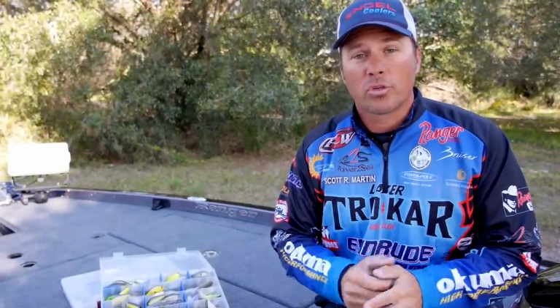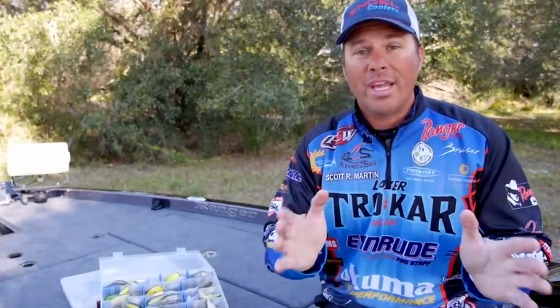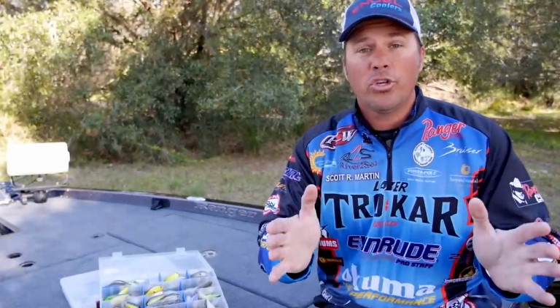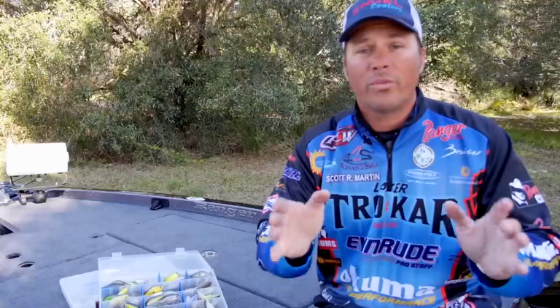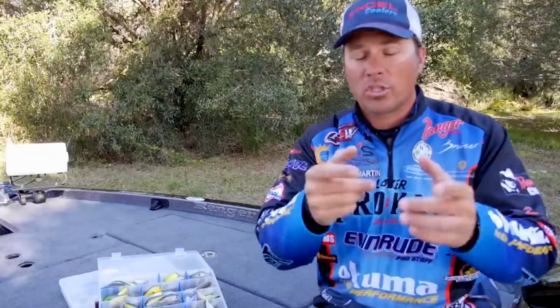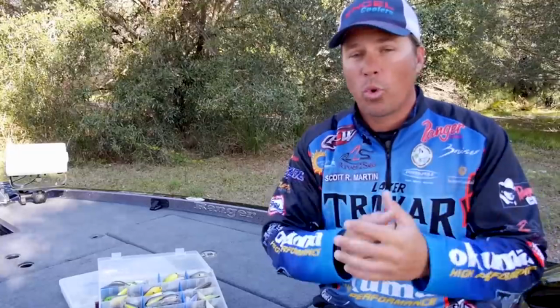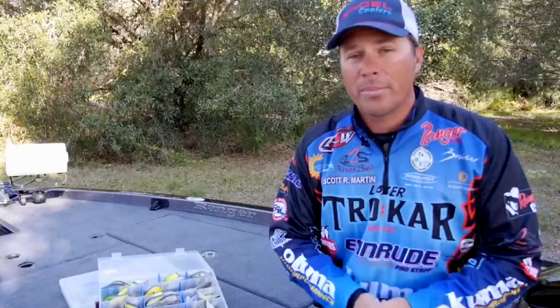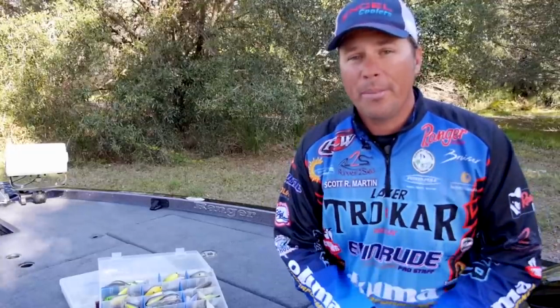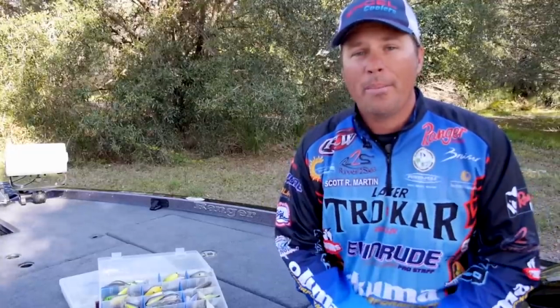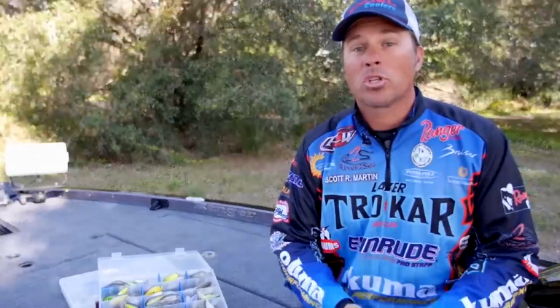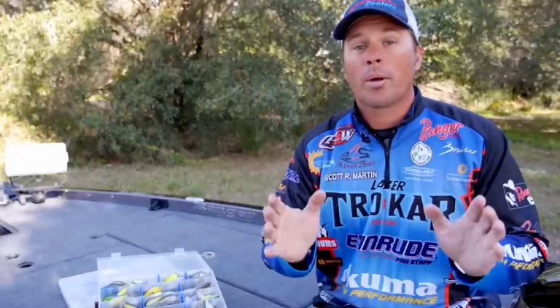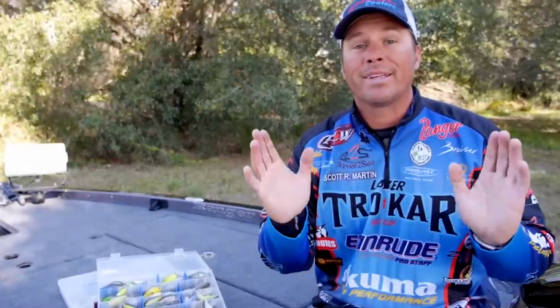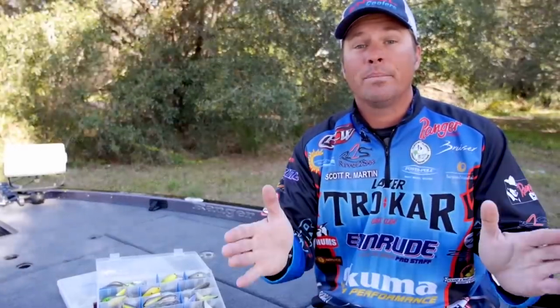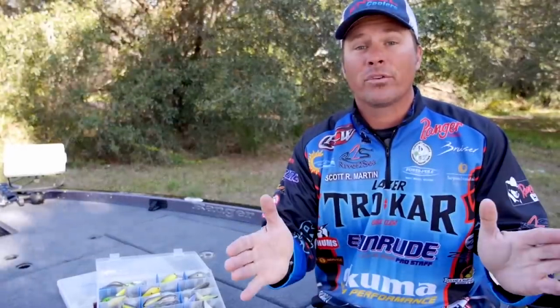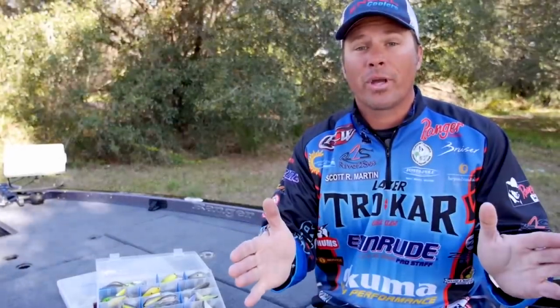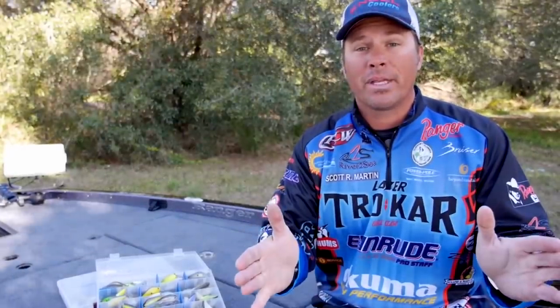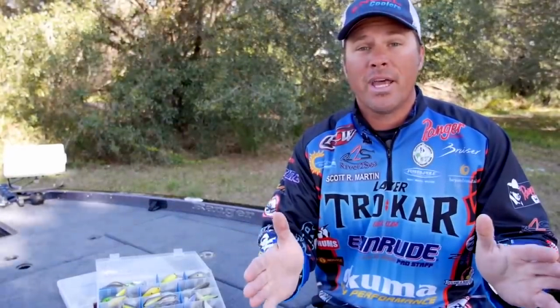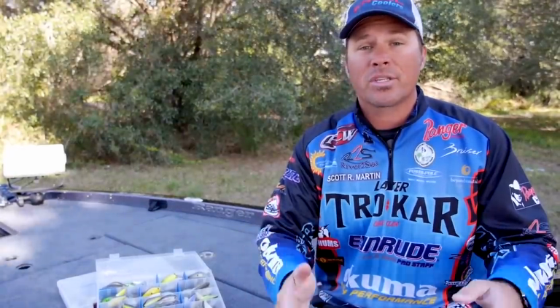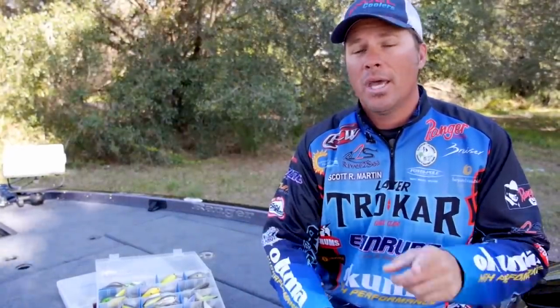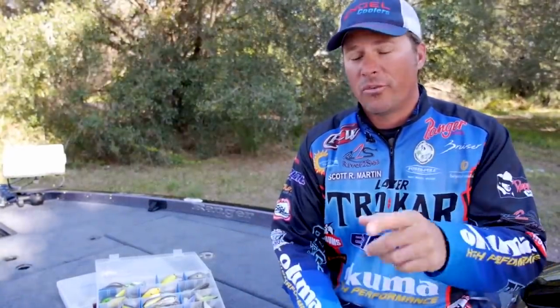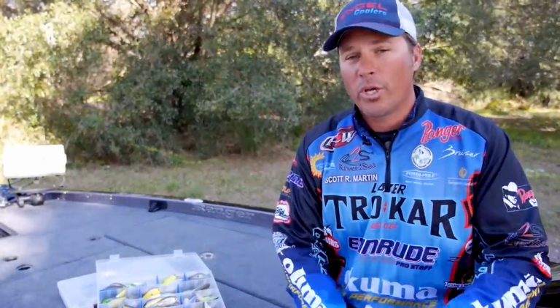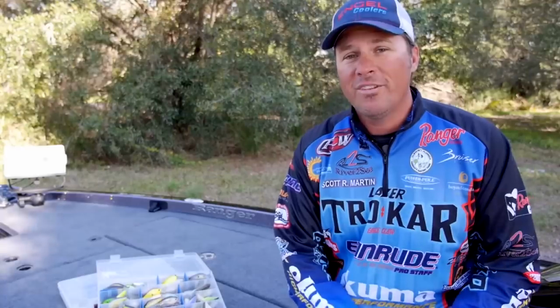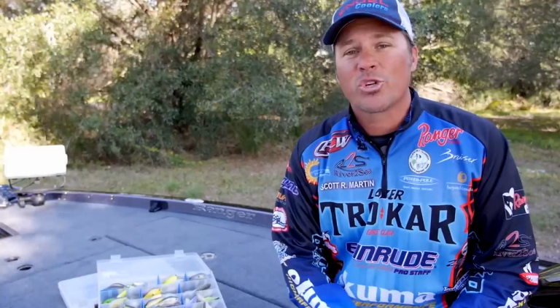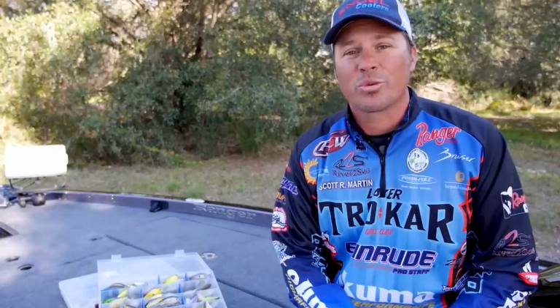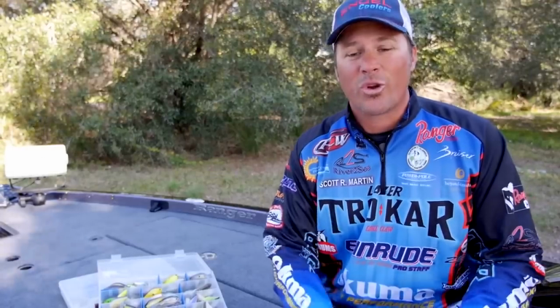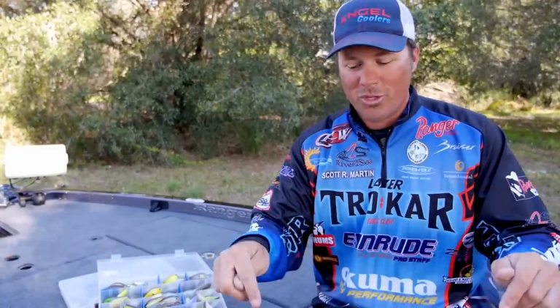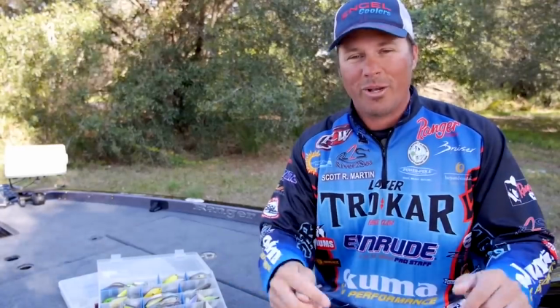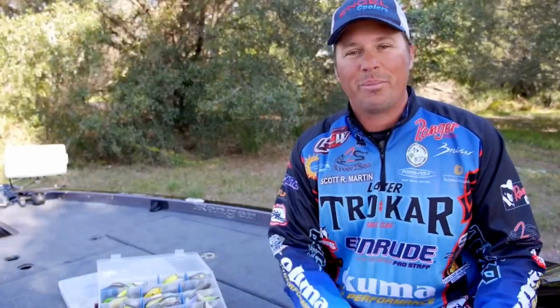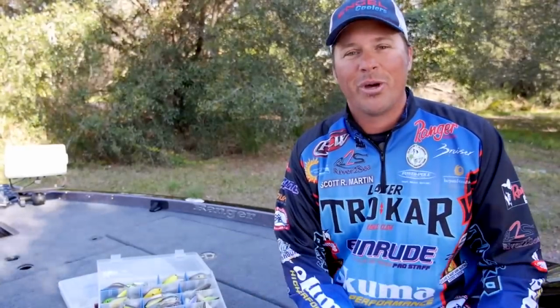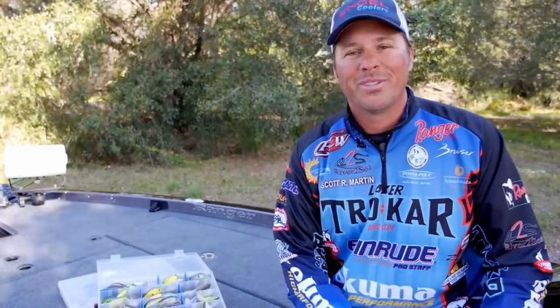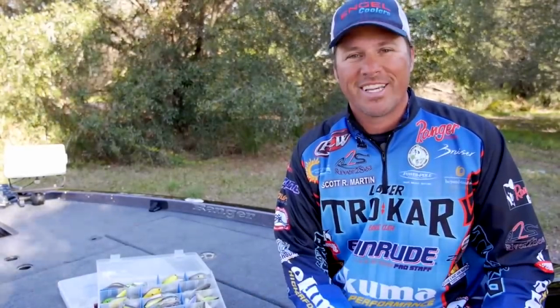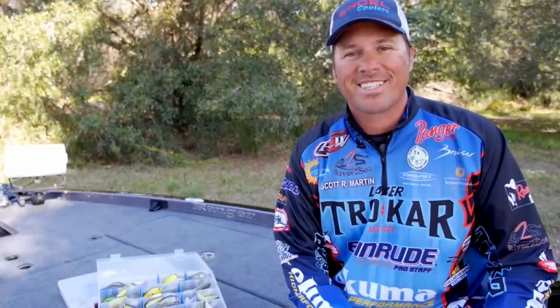So stay tuned — we've got some more tips coming up. I'm going to talk about deep diving crankbaits next. And before you leave, be sure to subscribe to the channel down below. See you guys.